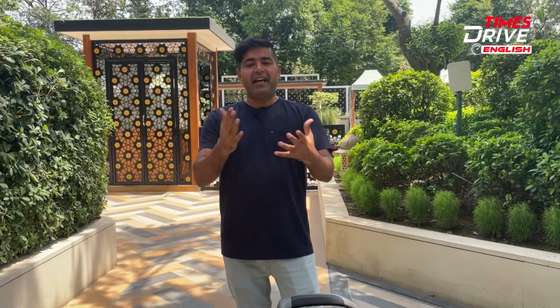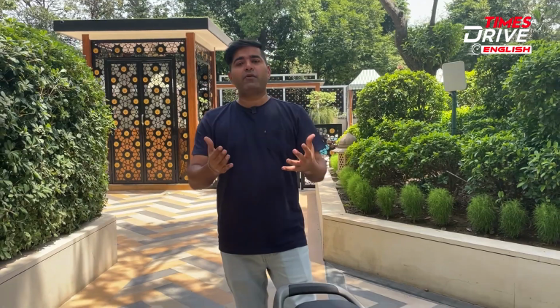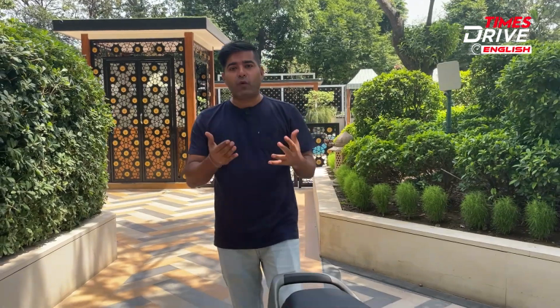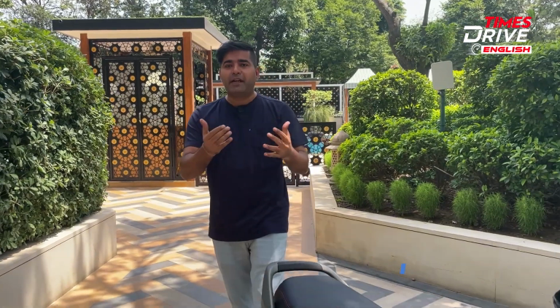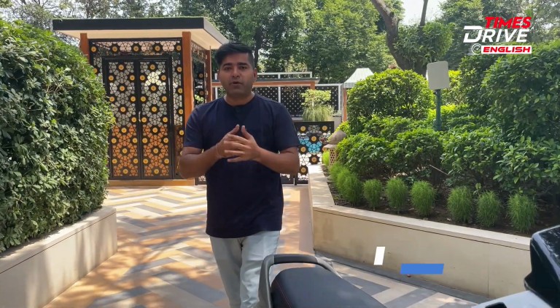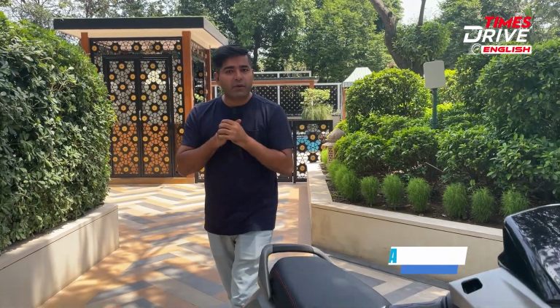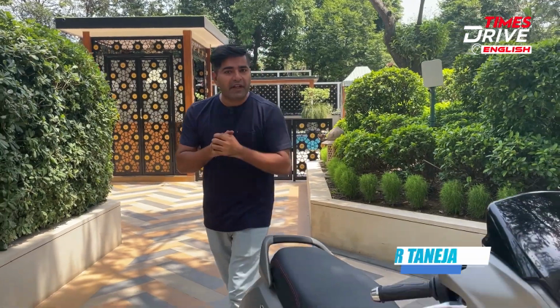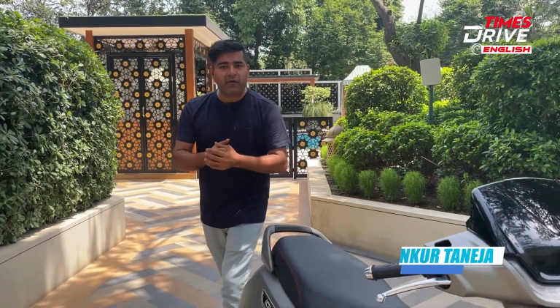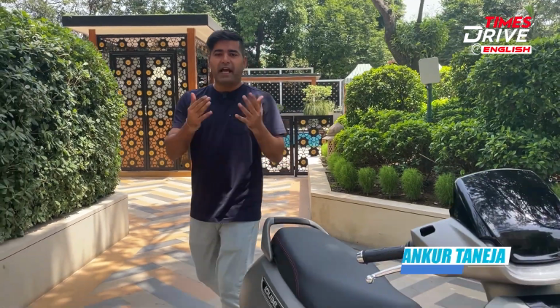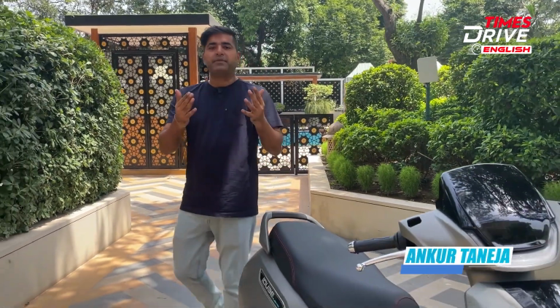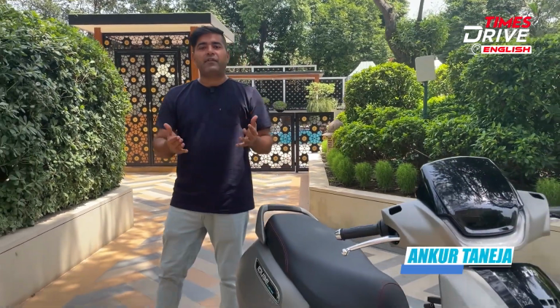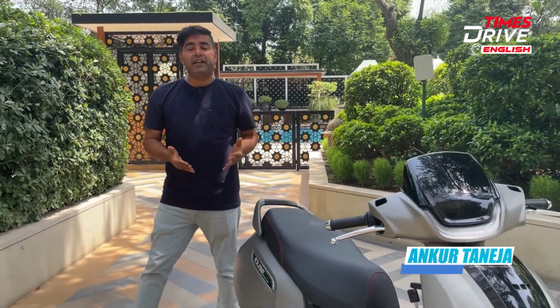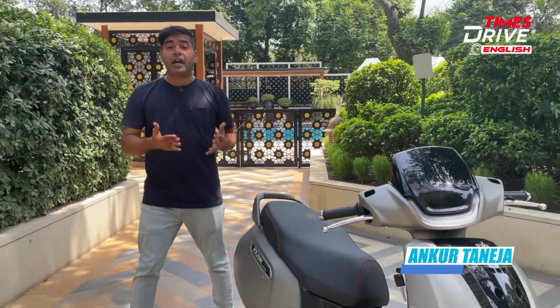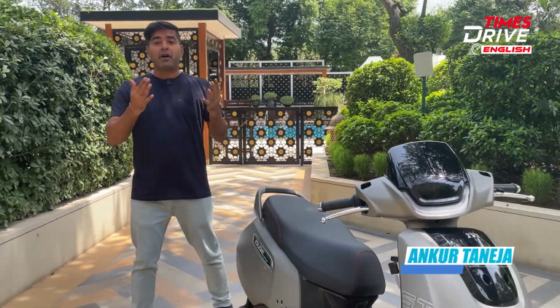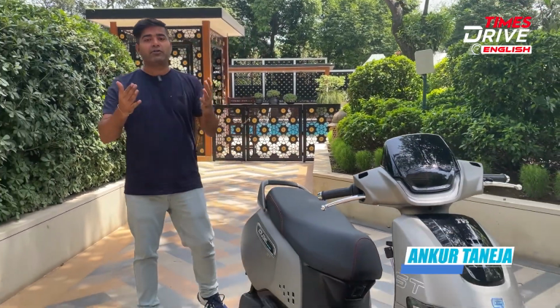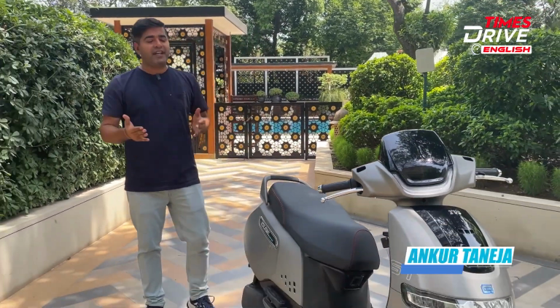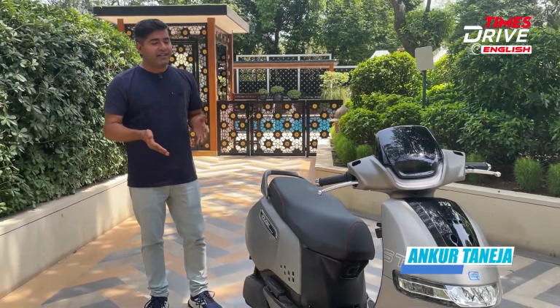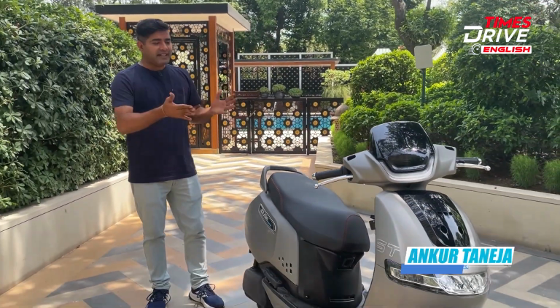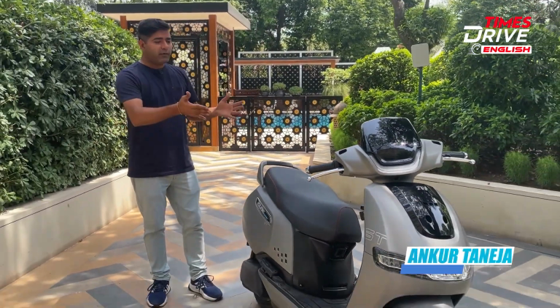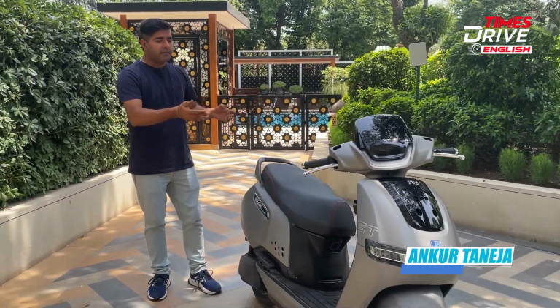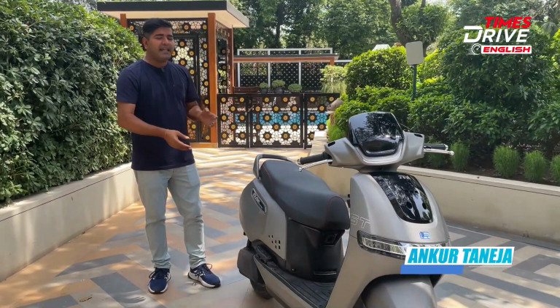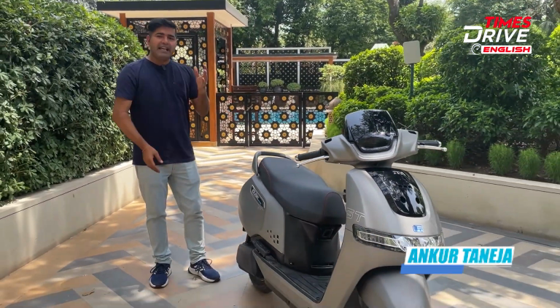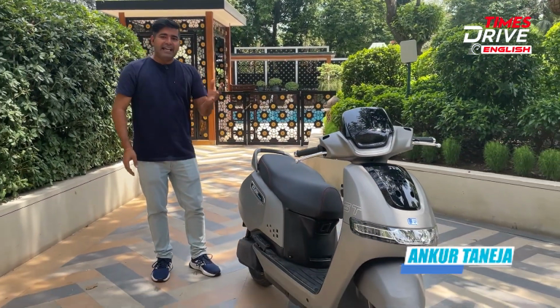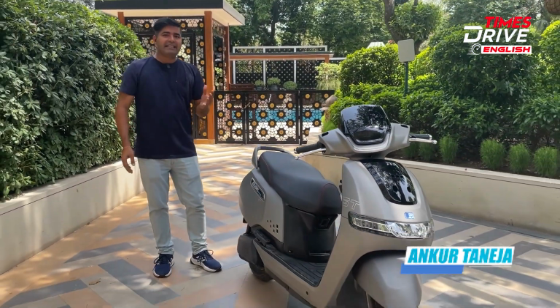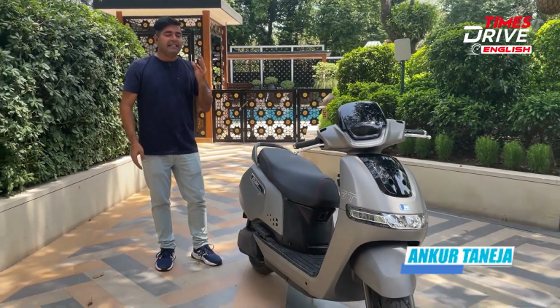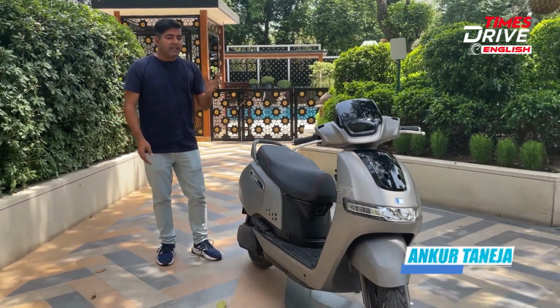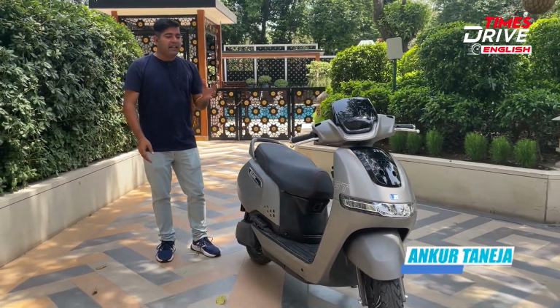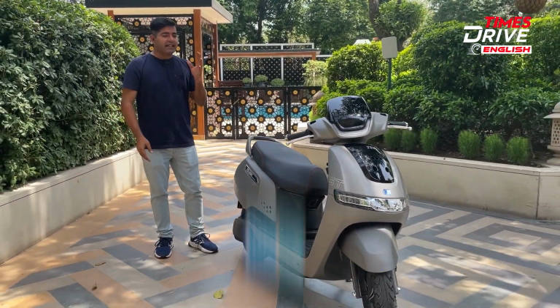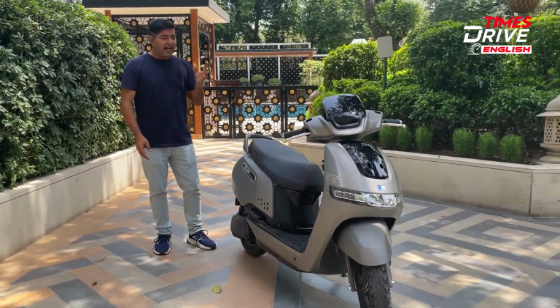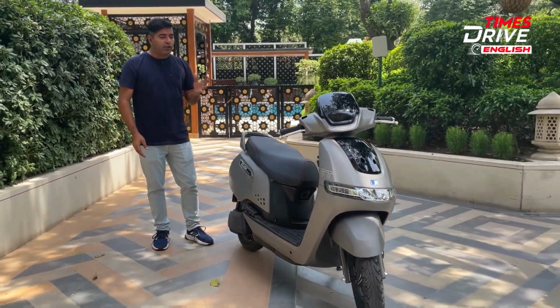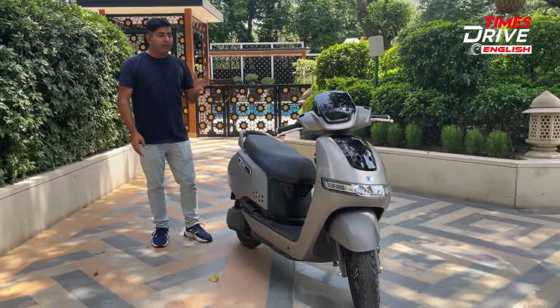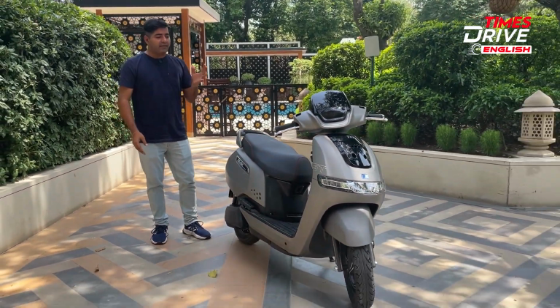Hello everyone, welcome to another video of Times Drive English. I'm Ankur Taneja and this here with me is the TVS iCube Electric.